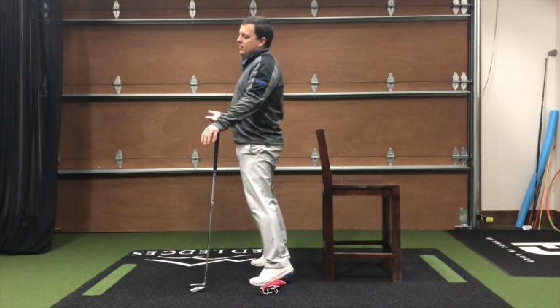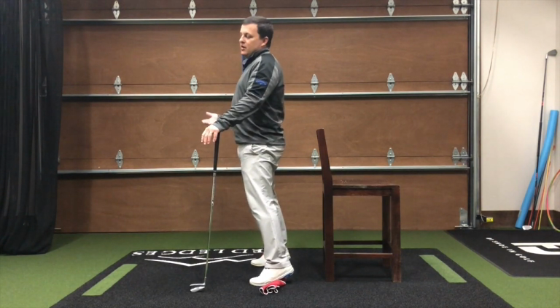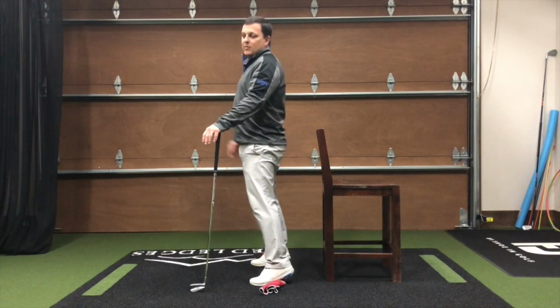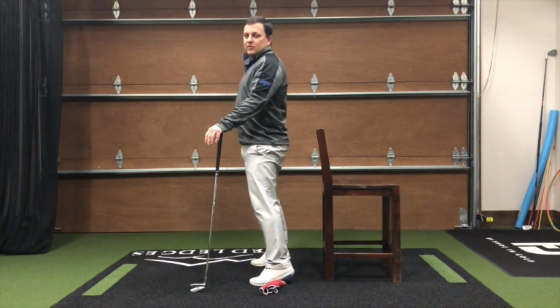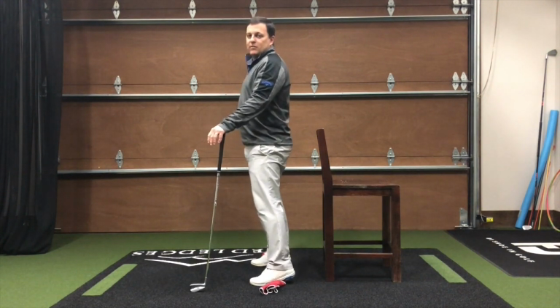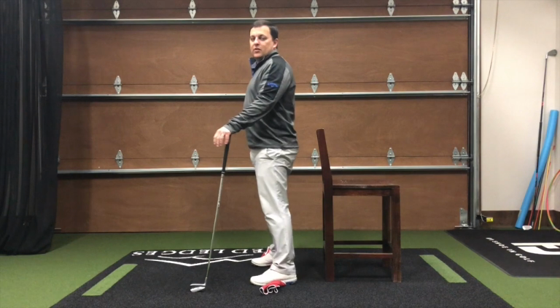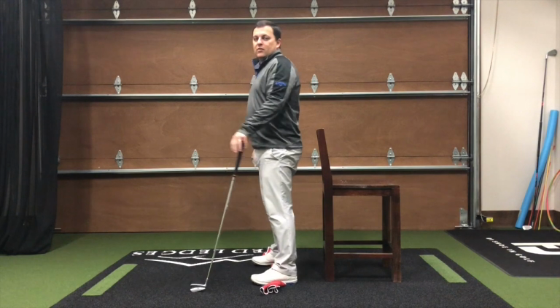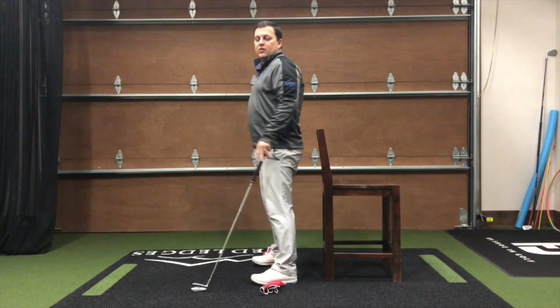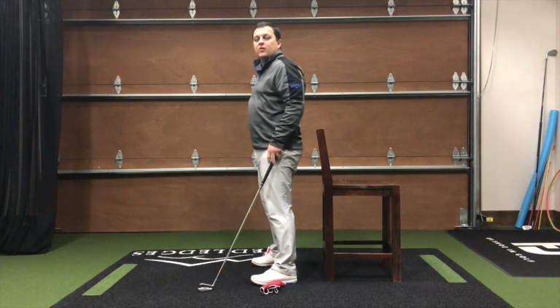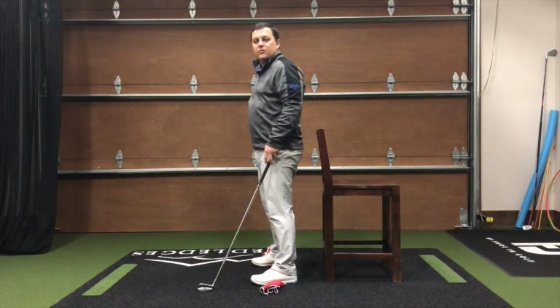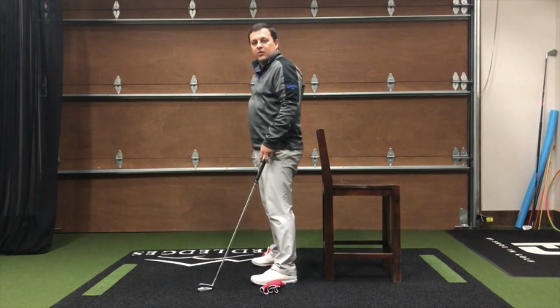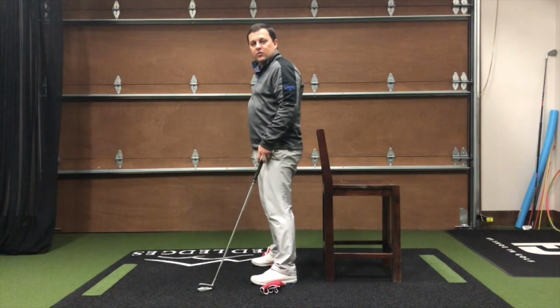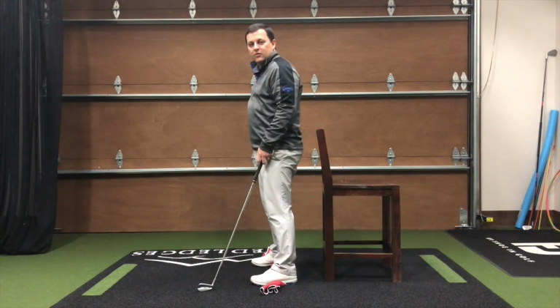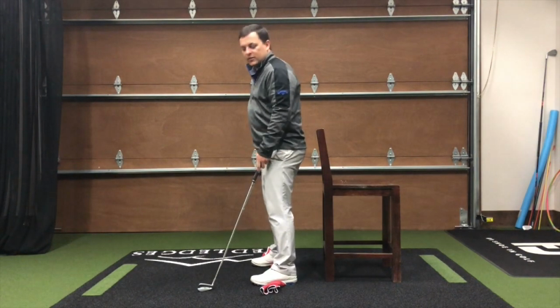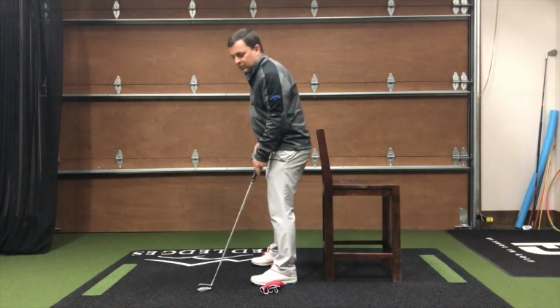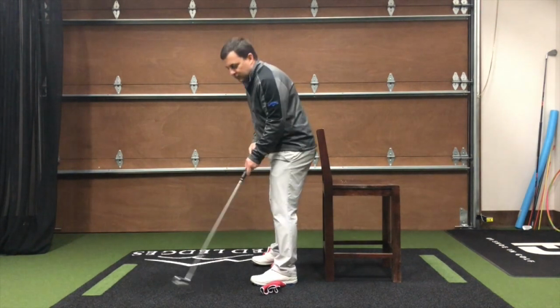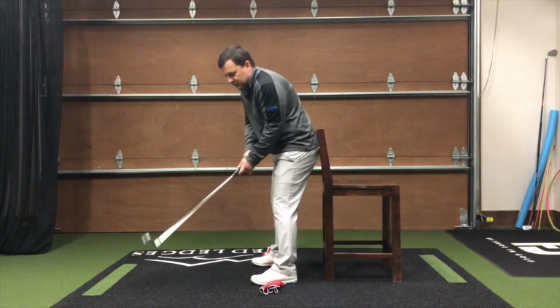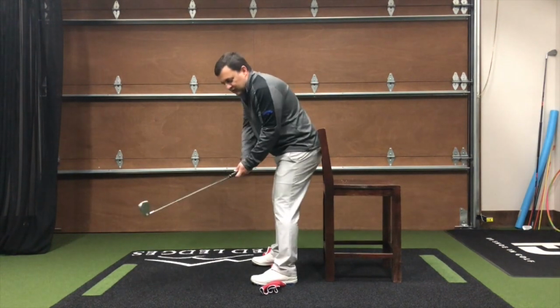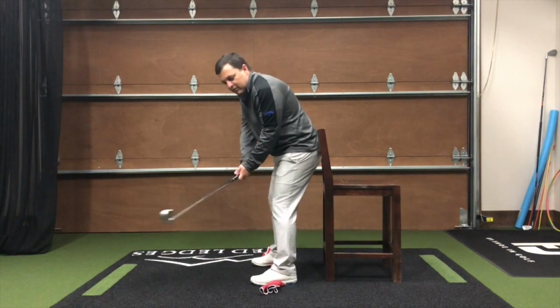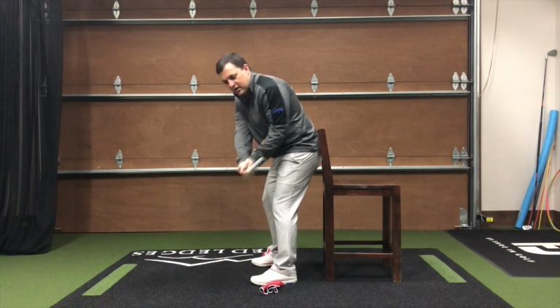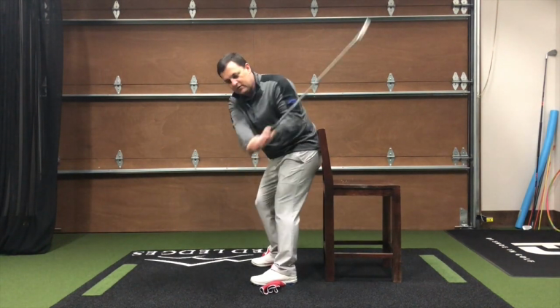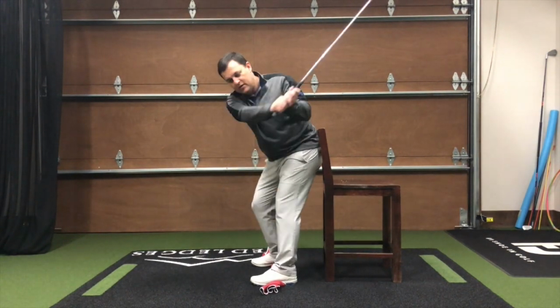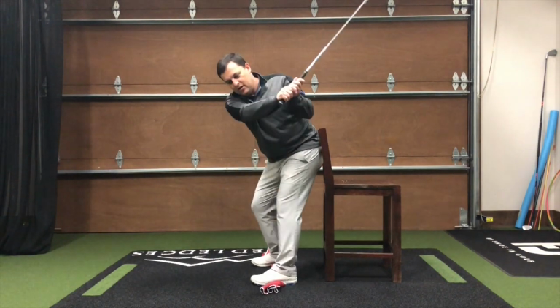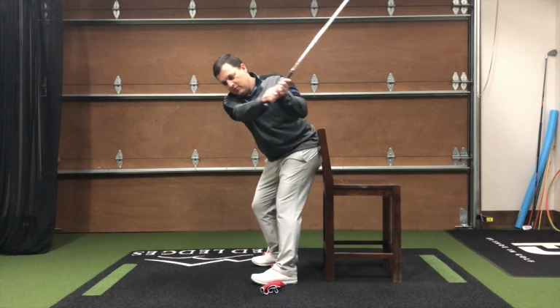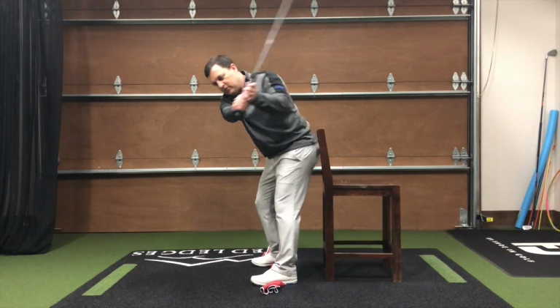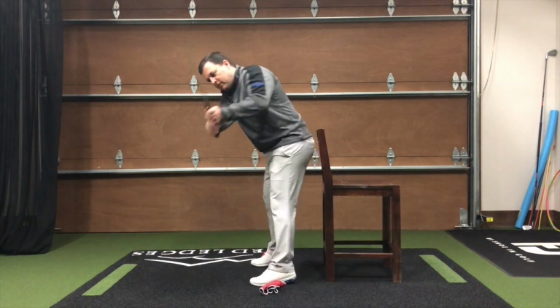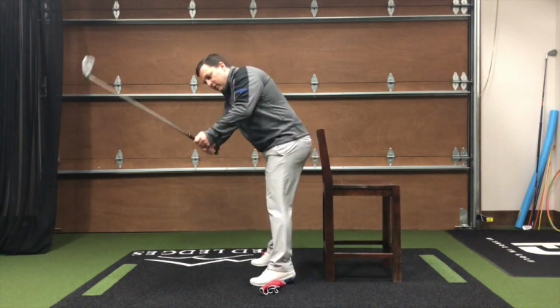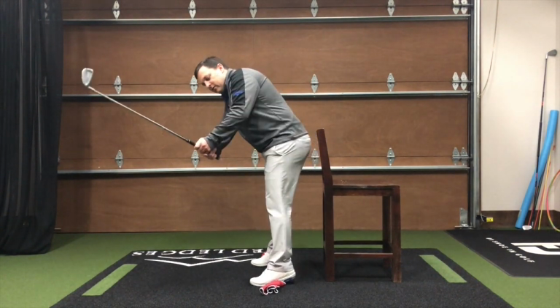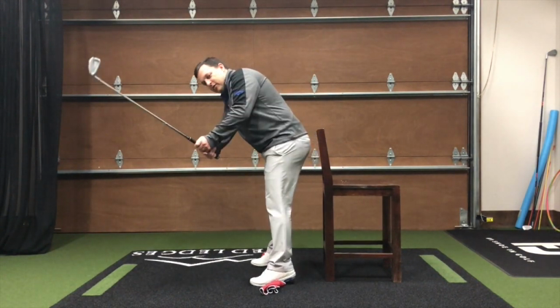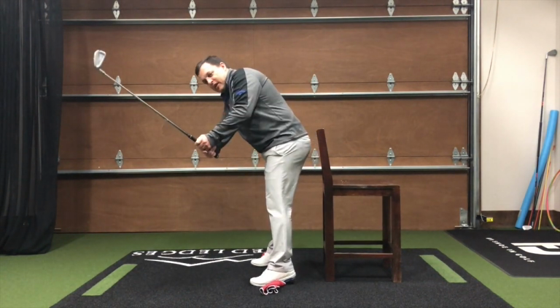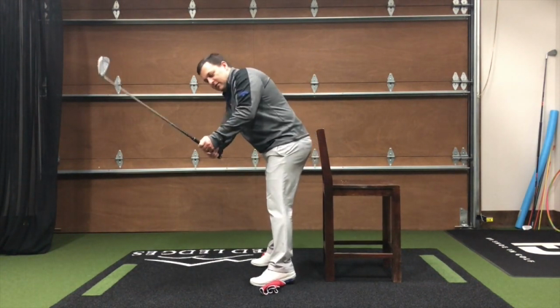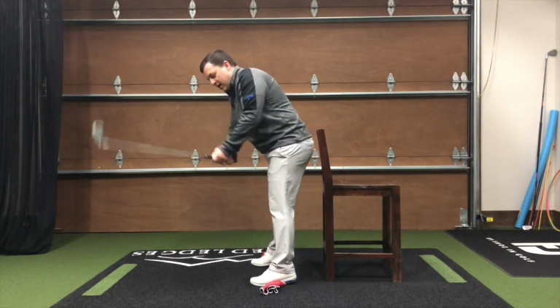Getting out of posture makes it really hard to hit good golf shots. We see top shots, and we see the club get really outside.